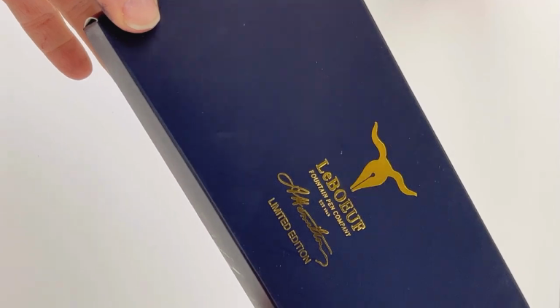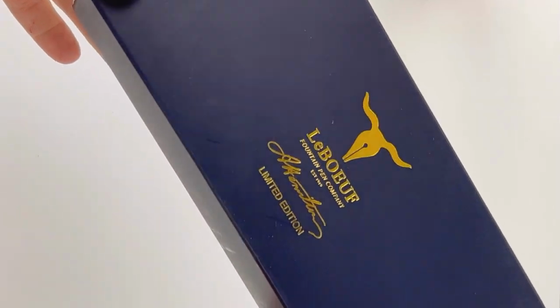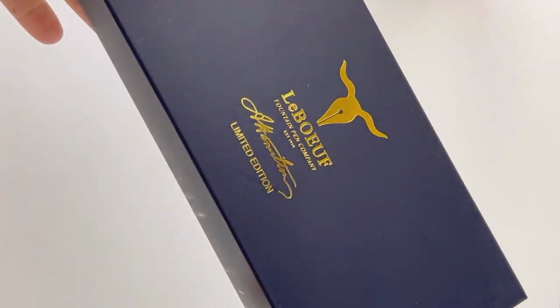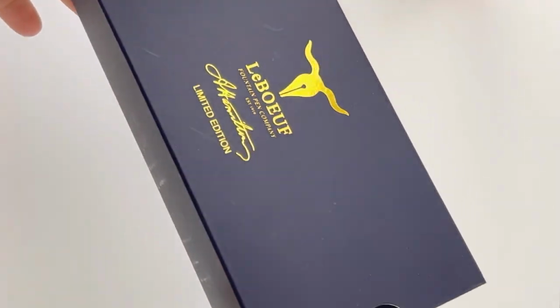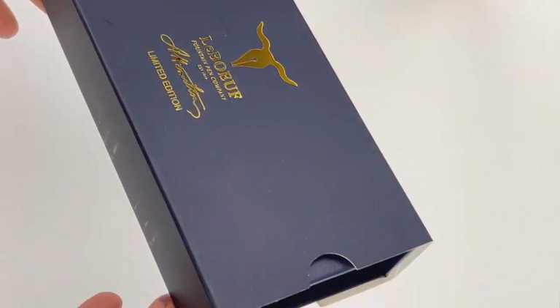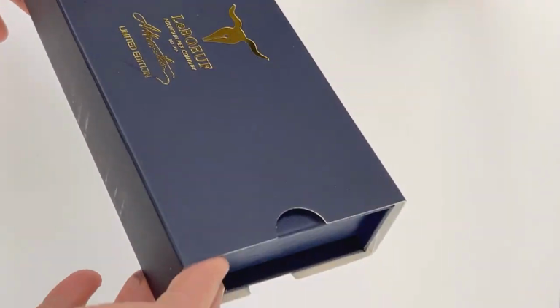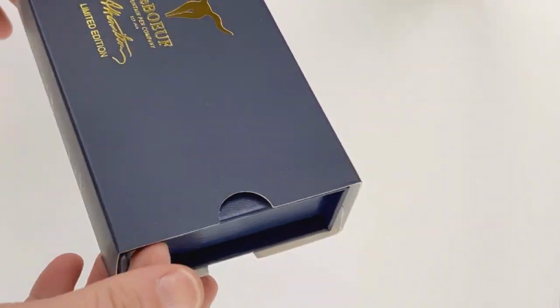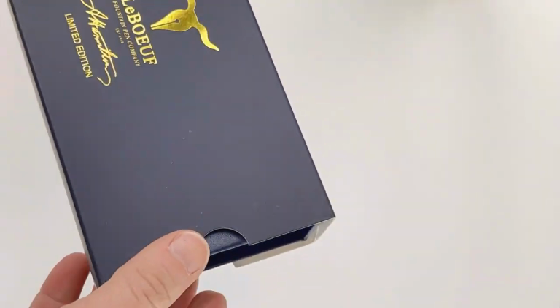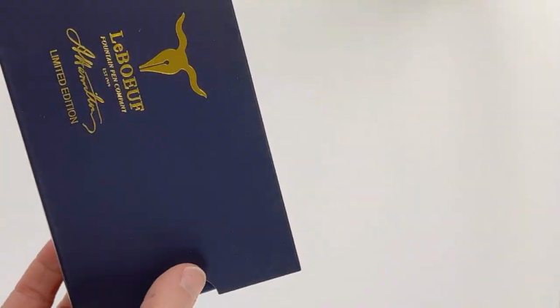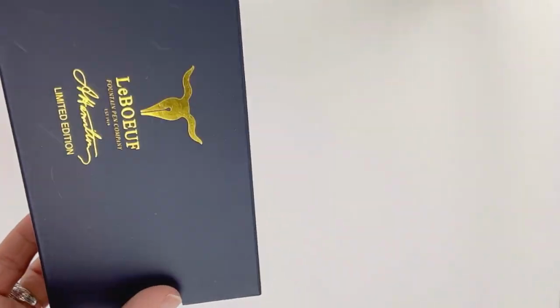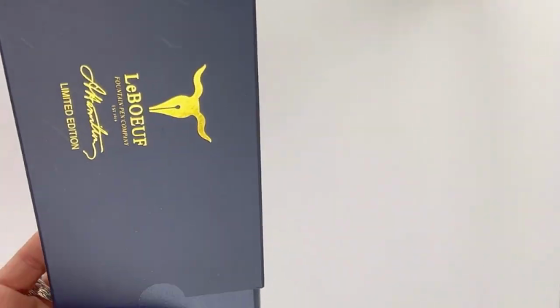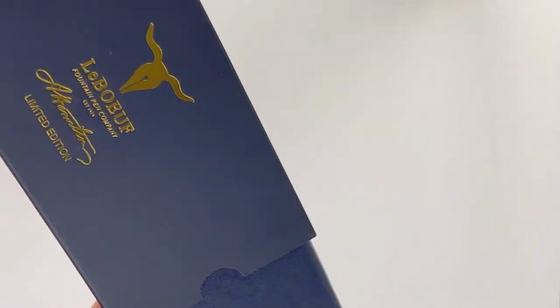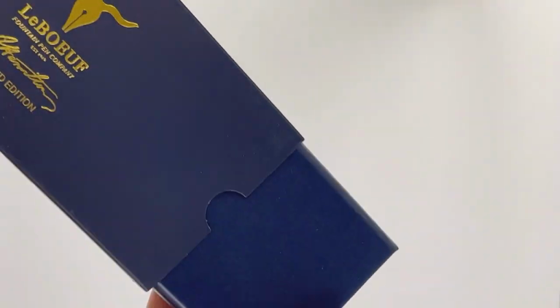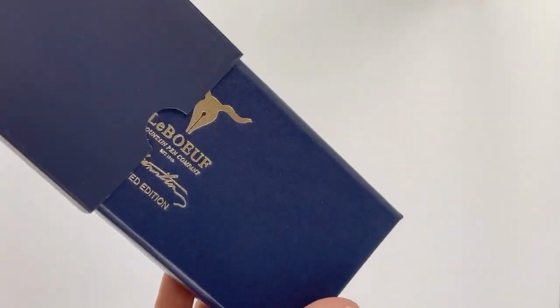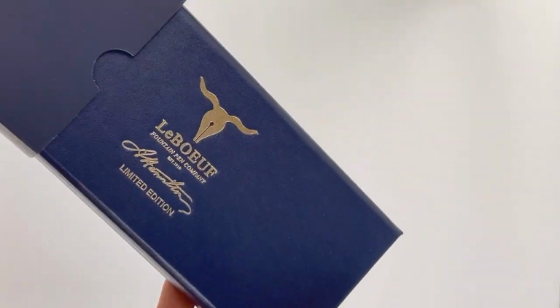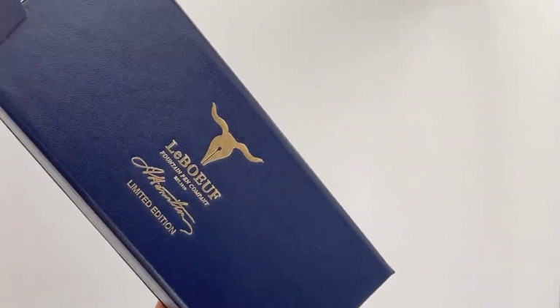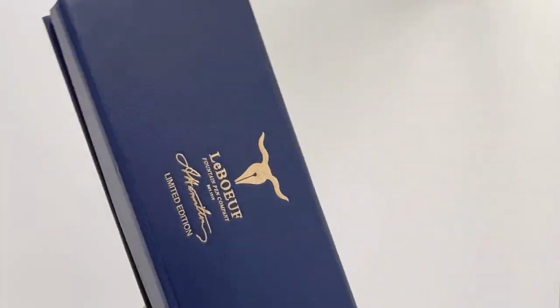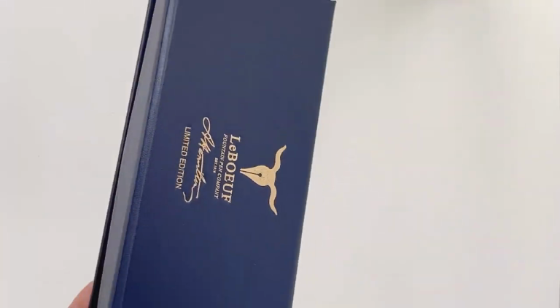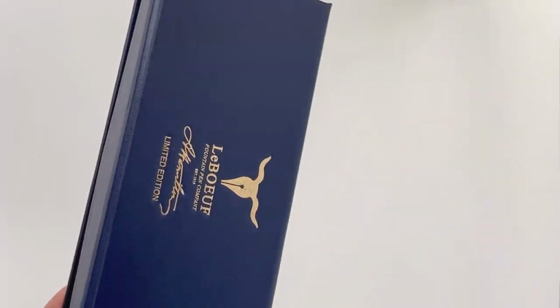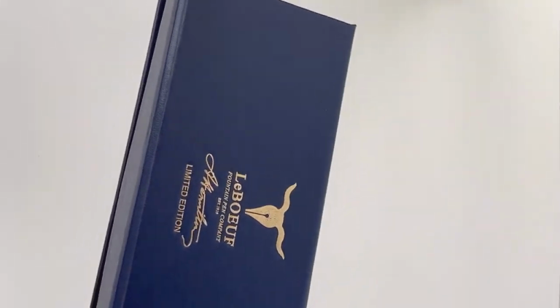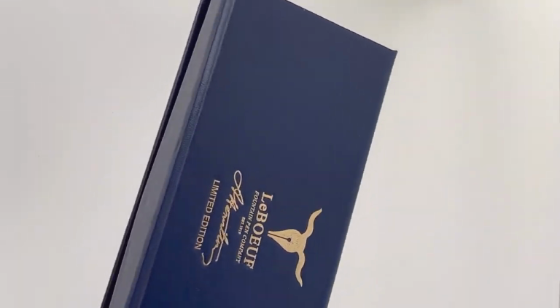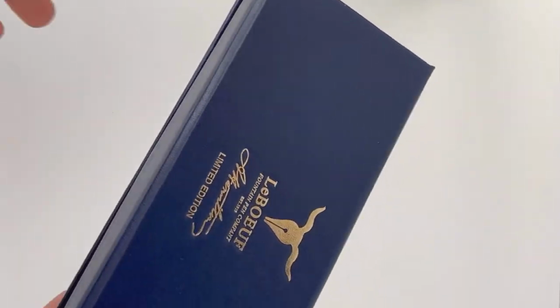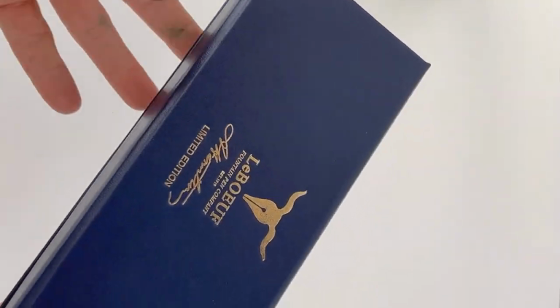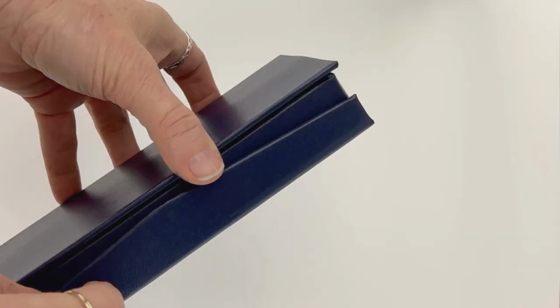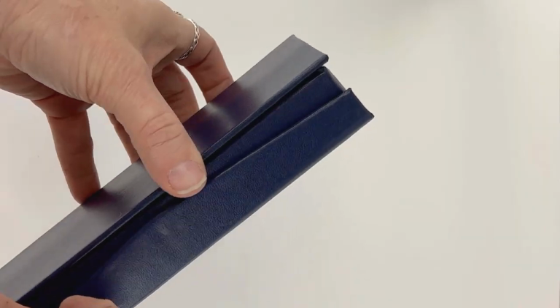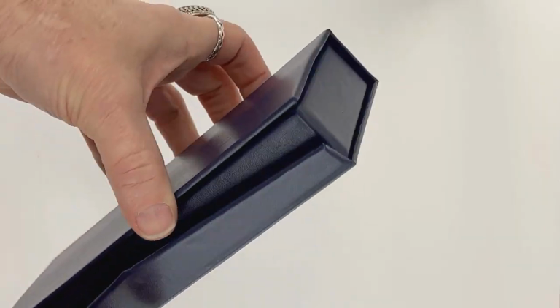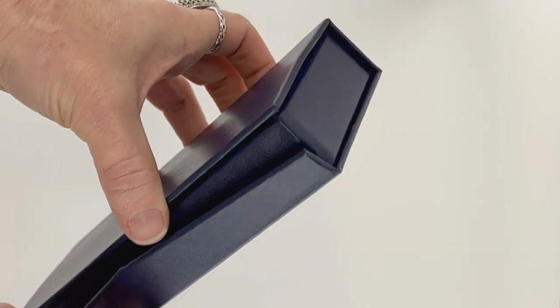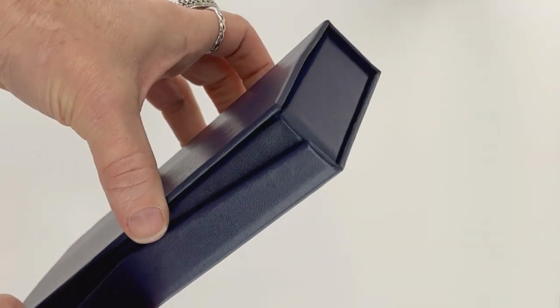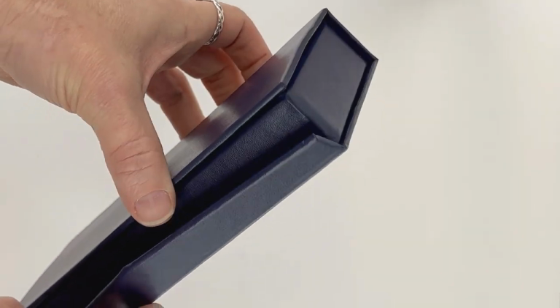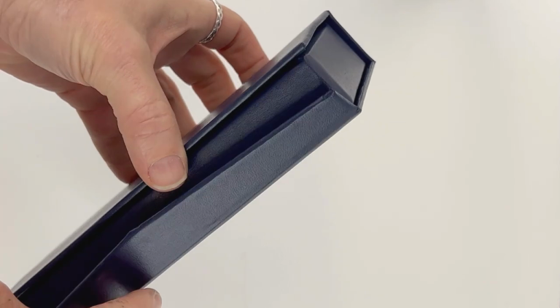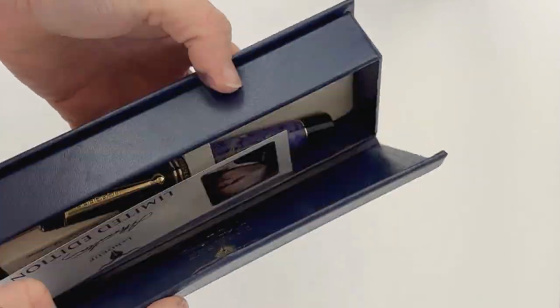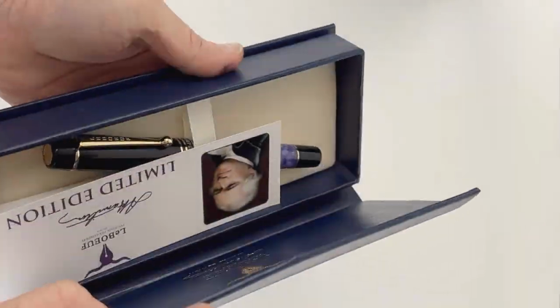I've got a fun unboxing for you today. This is the LaBeouf Limited Edition Alexander Hamilton fountain pen.